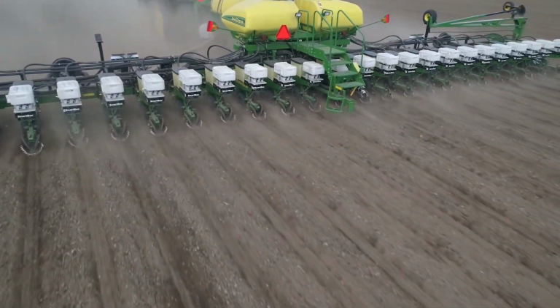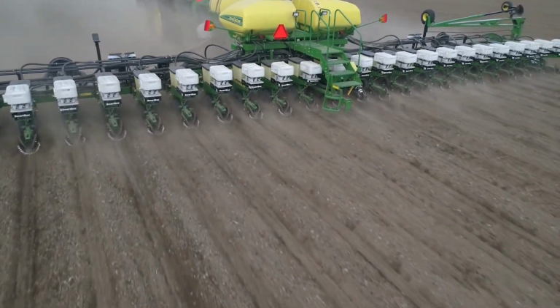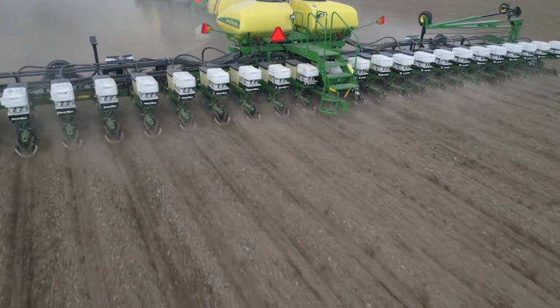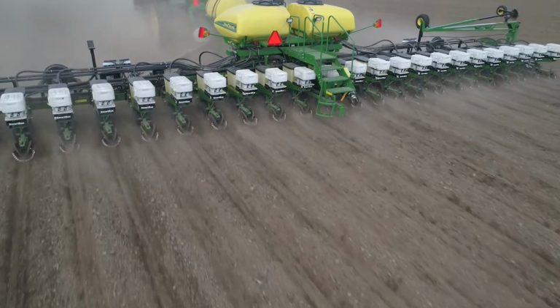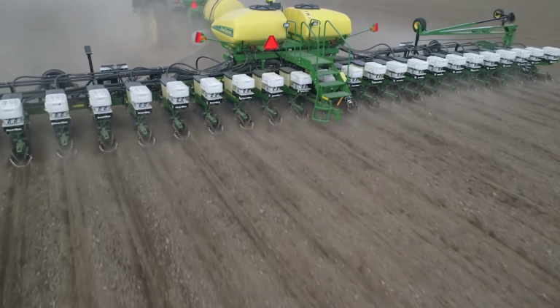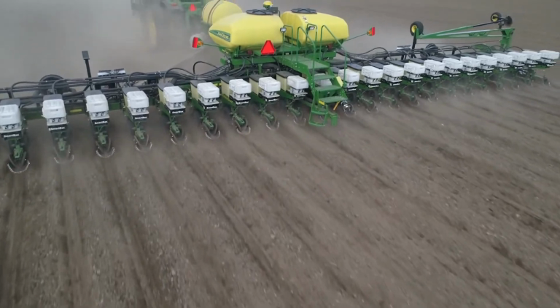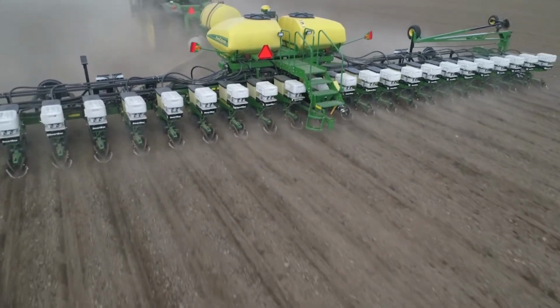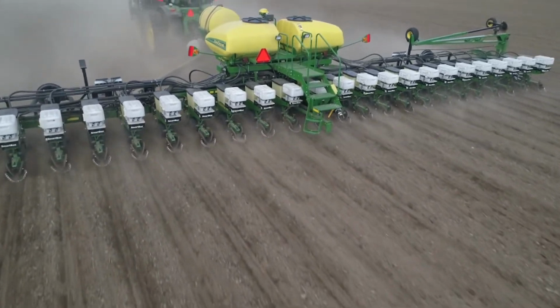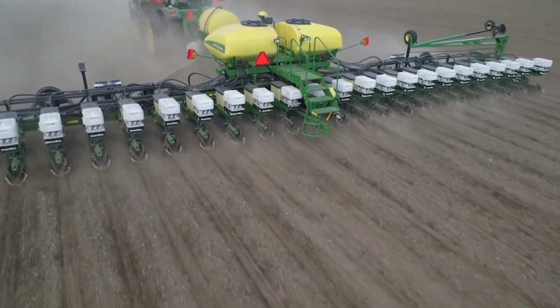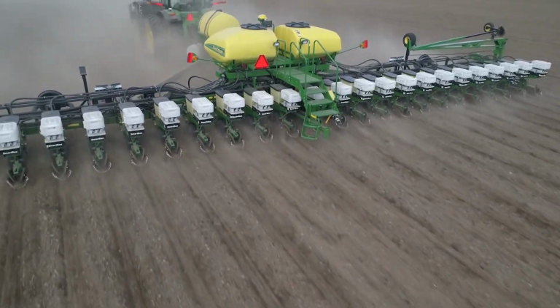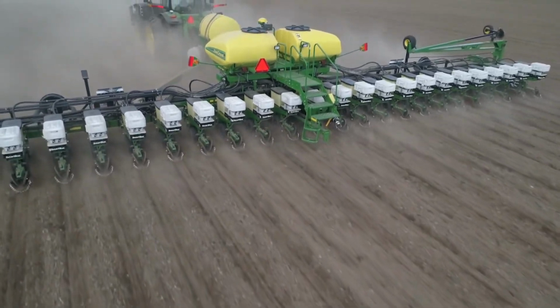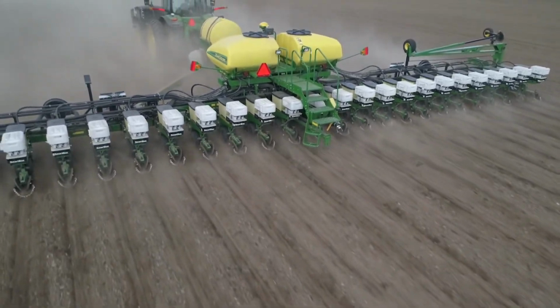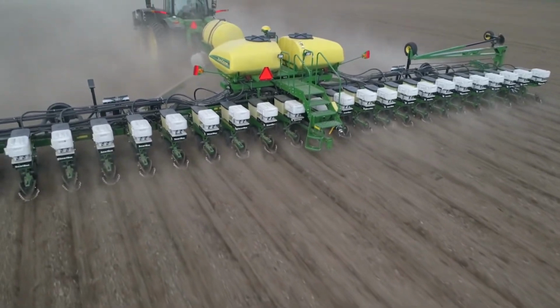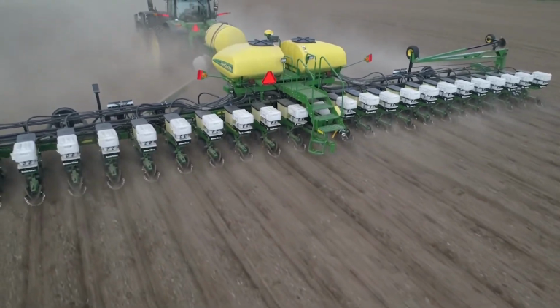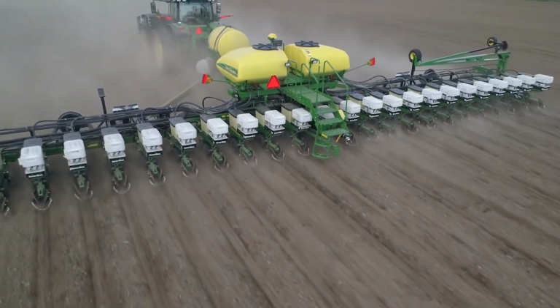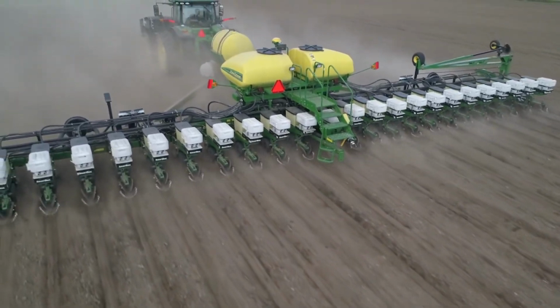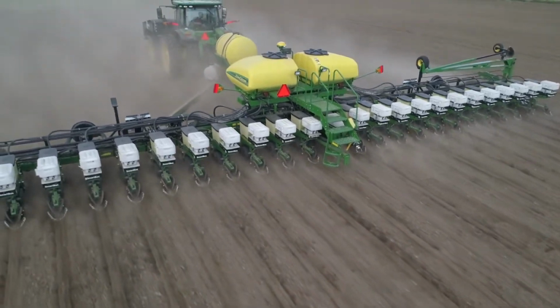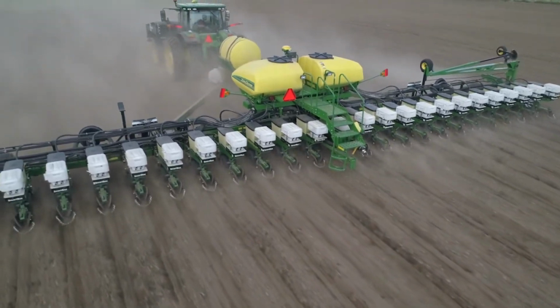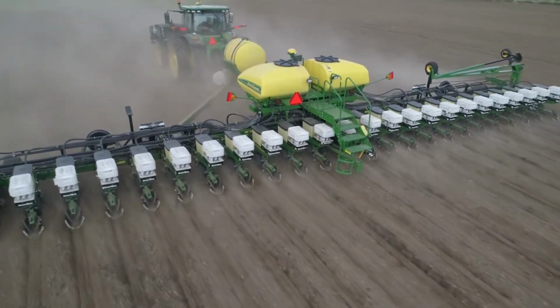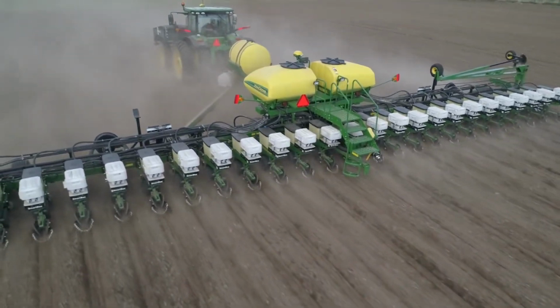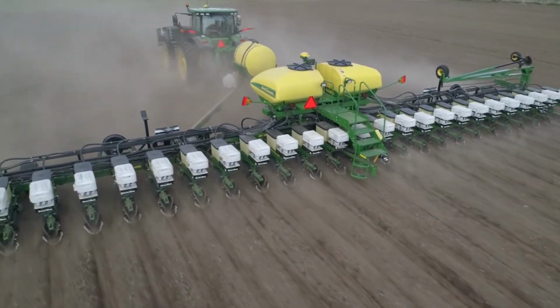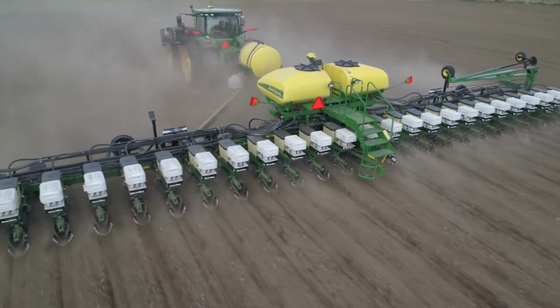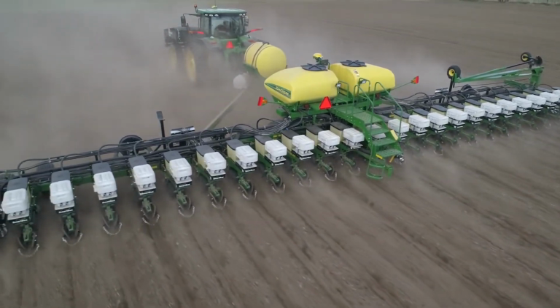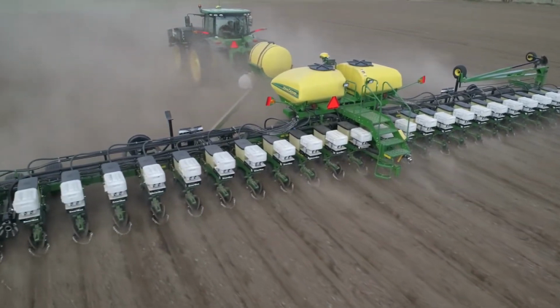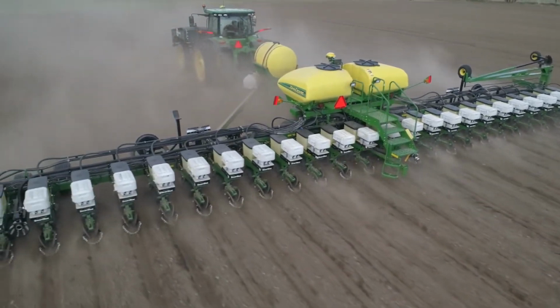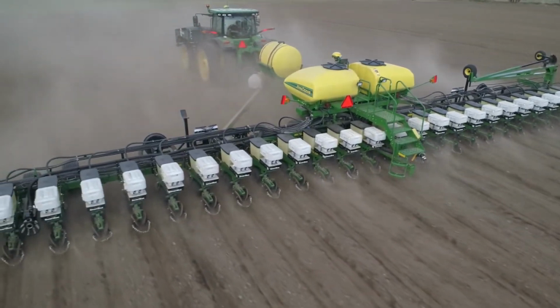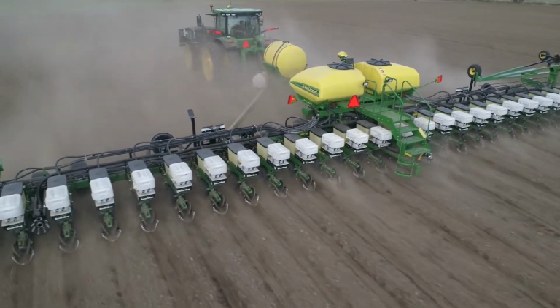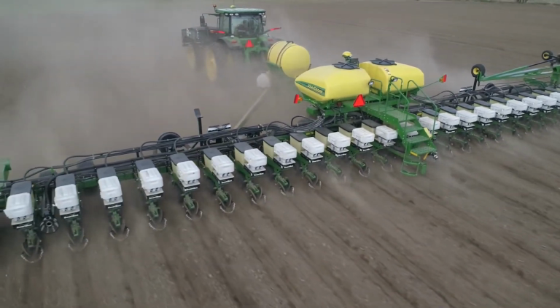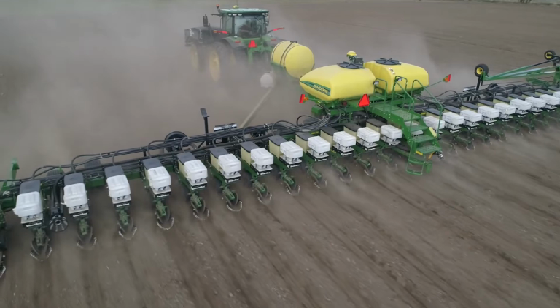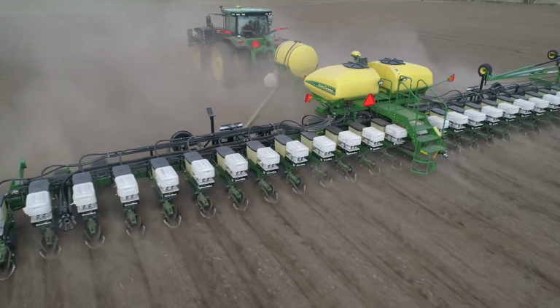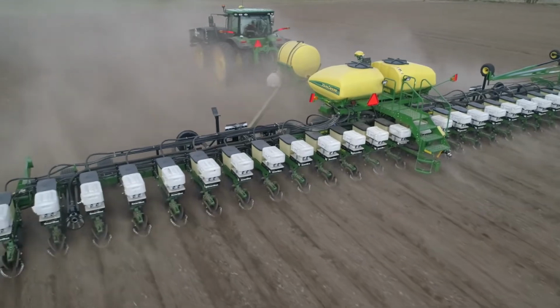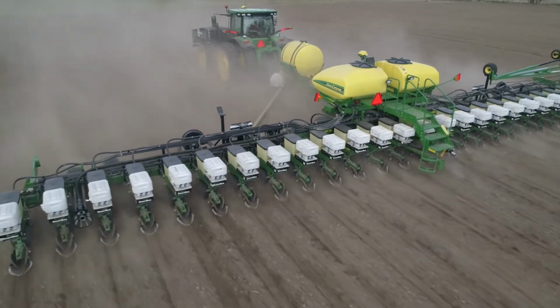Our overall experience — we're going to set up a second planter with a 360 Bandit because it proved what it's doing for us.